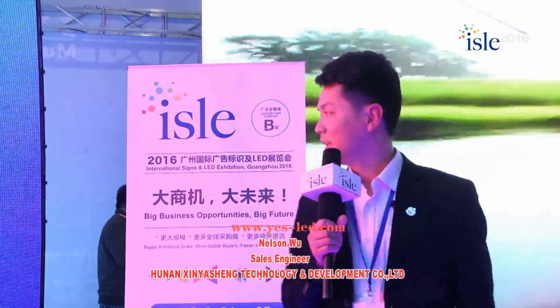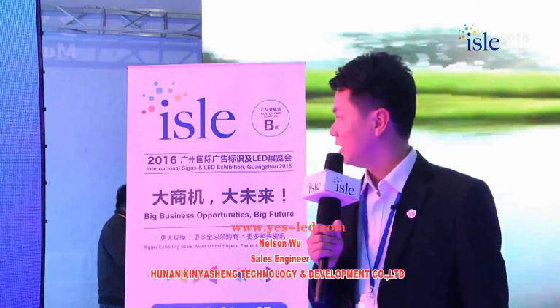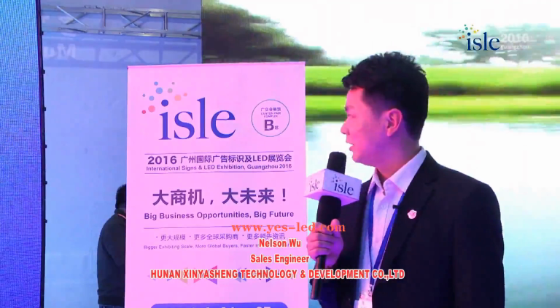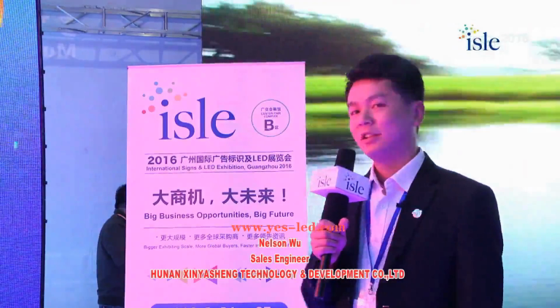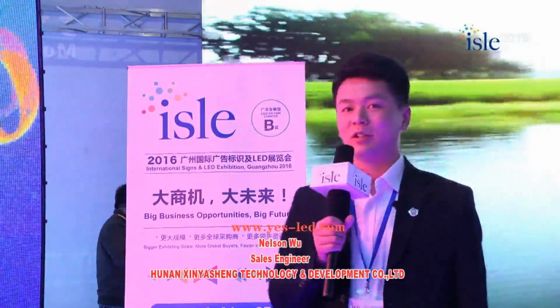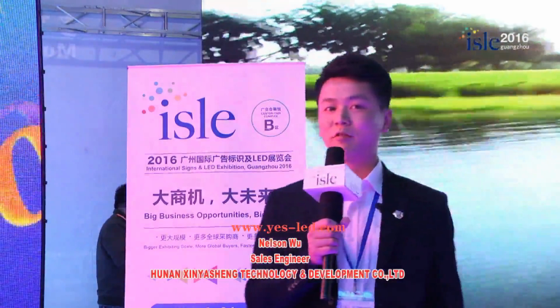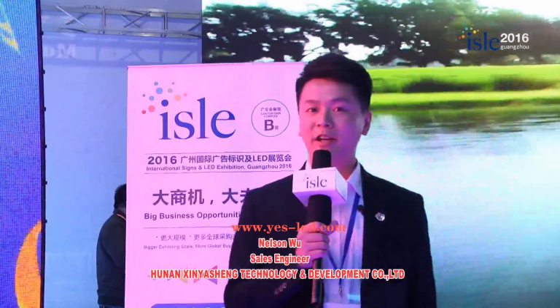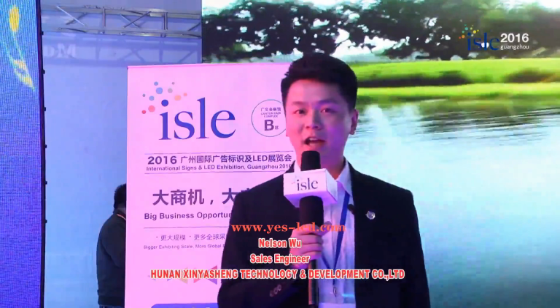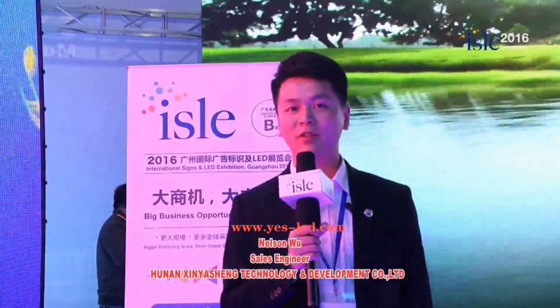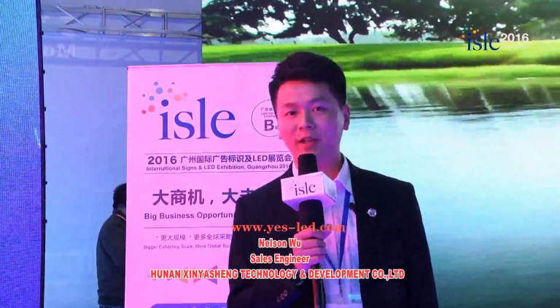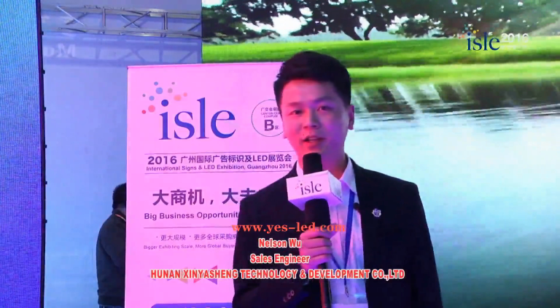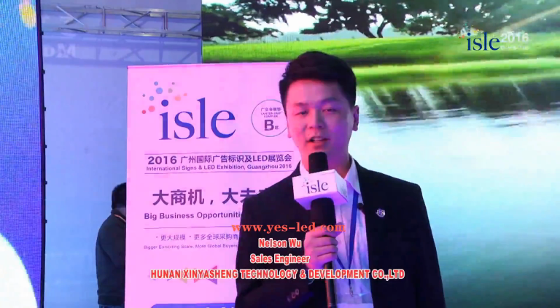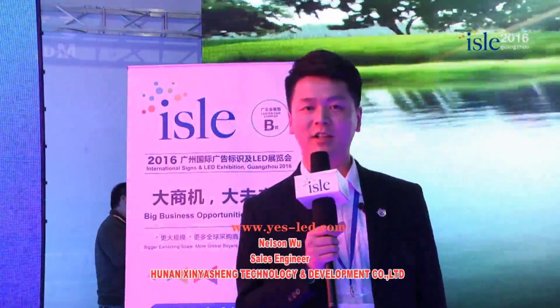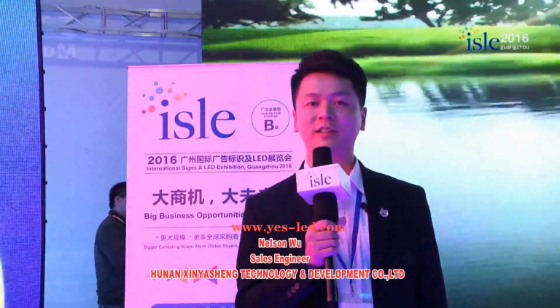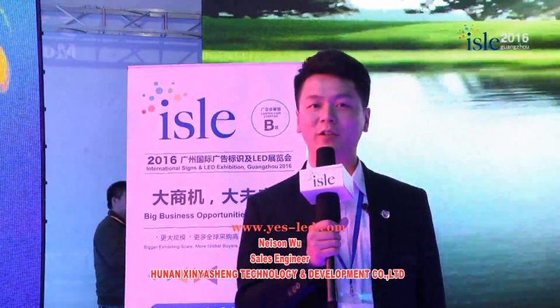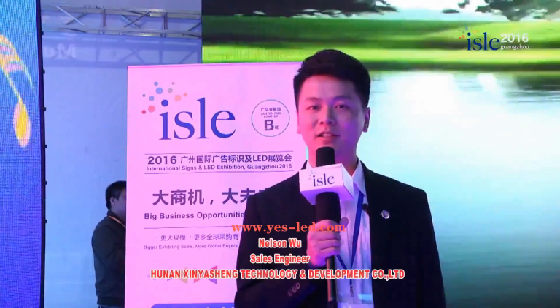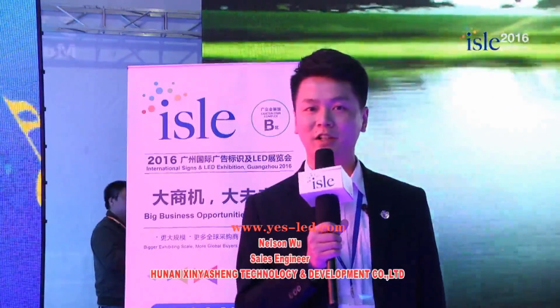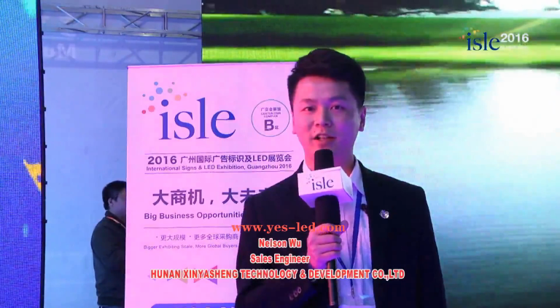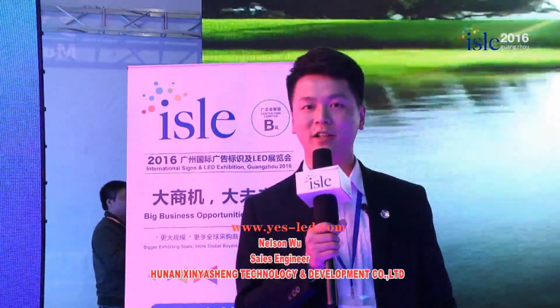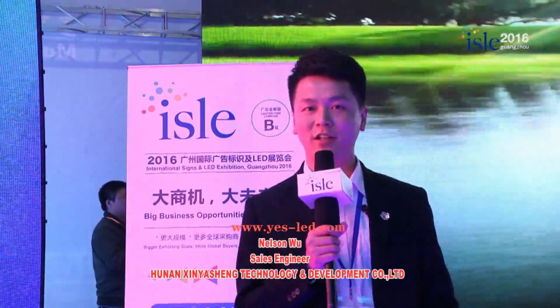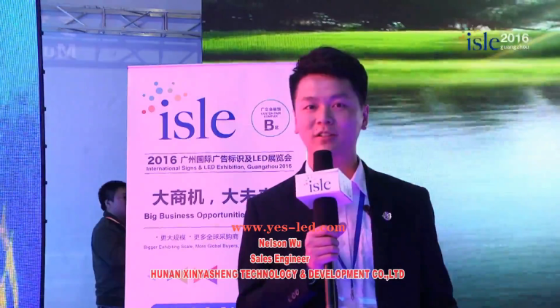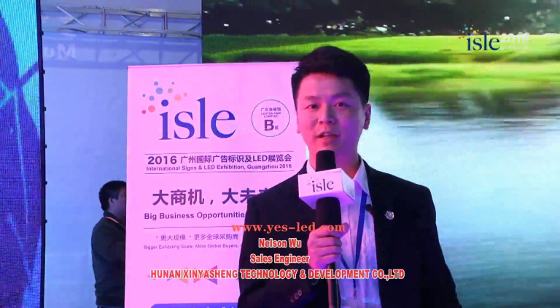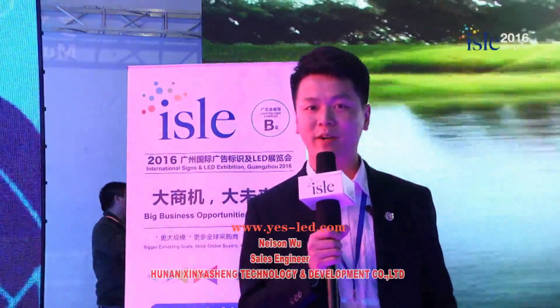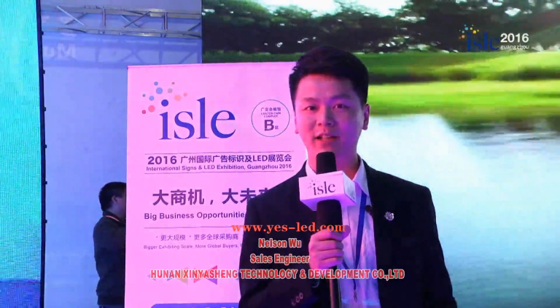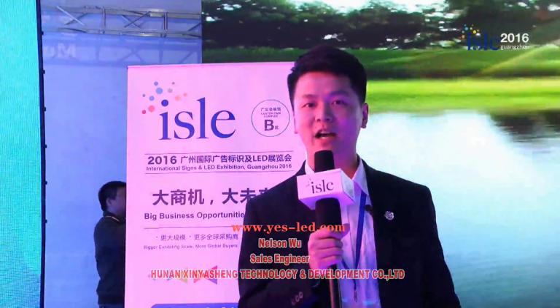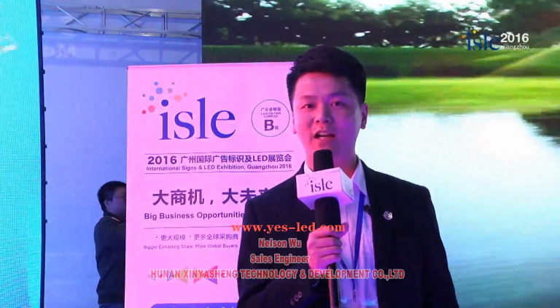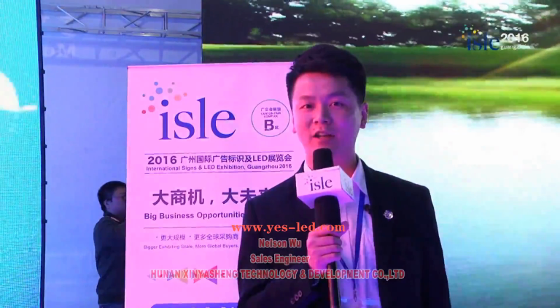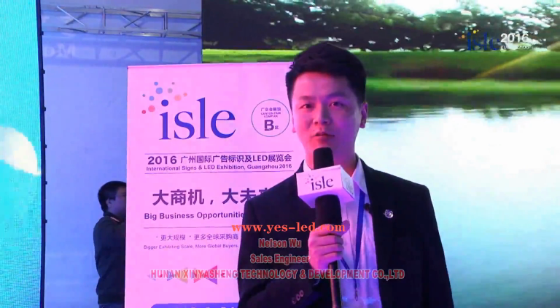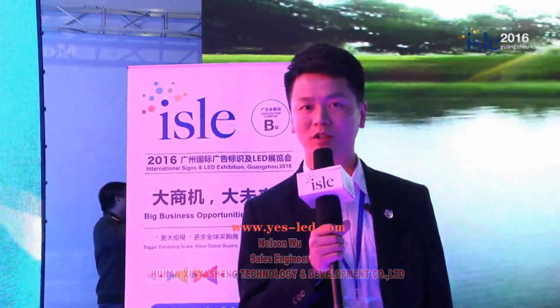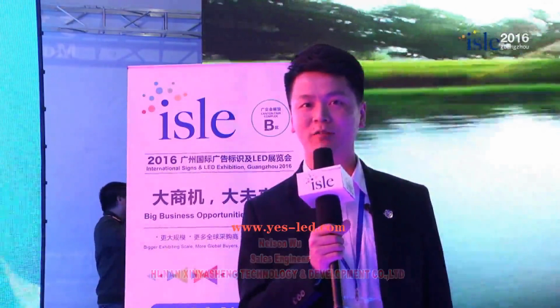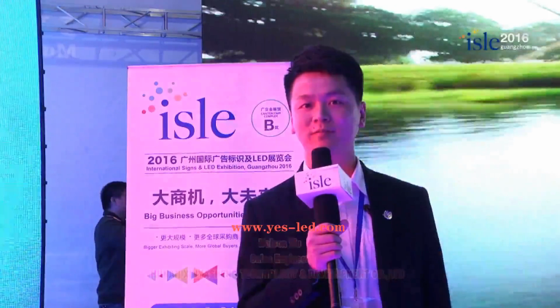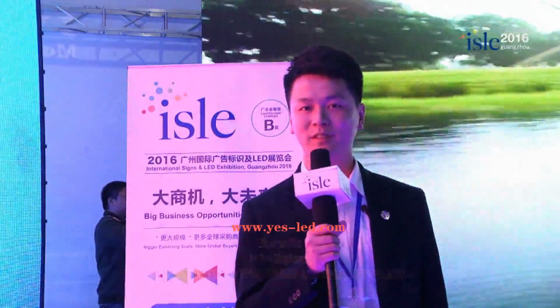It's been very happy to be here. See you next year at the same place, ISLE Guangzhou. Thank you.